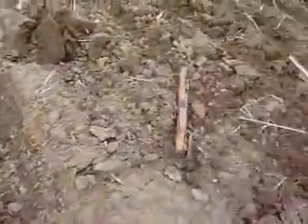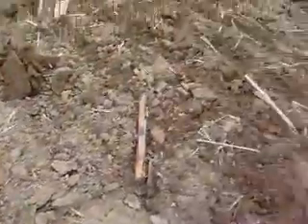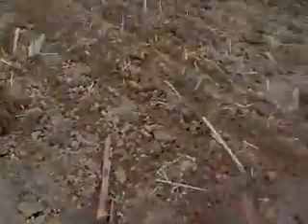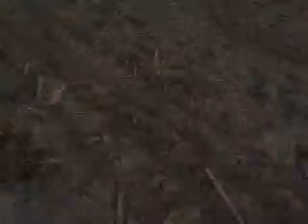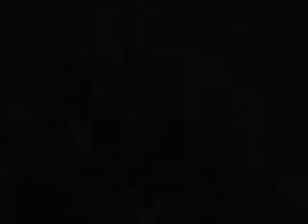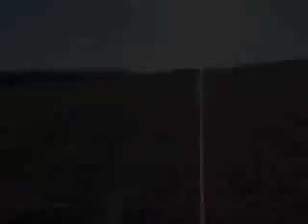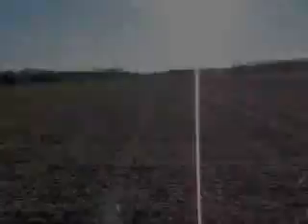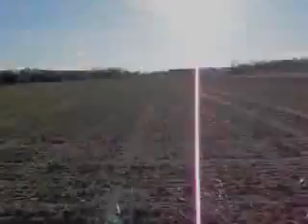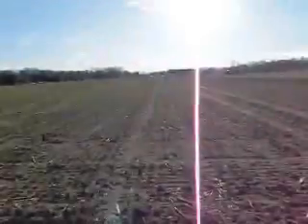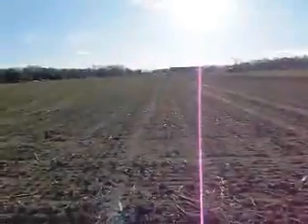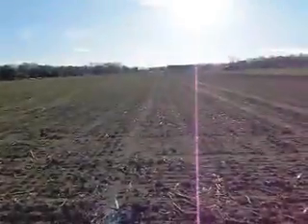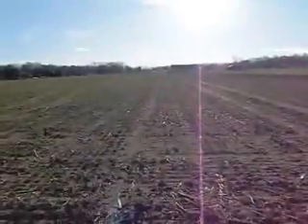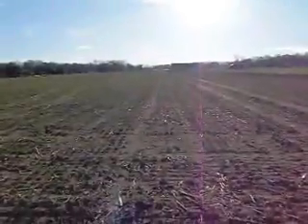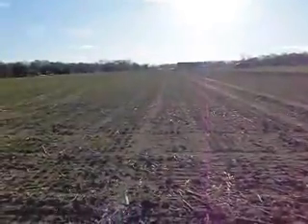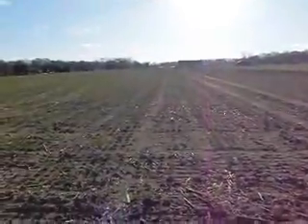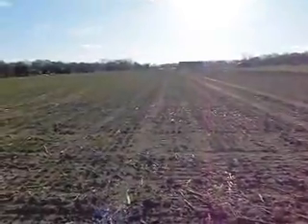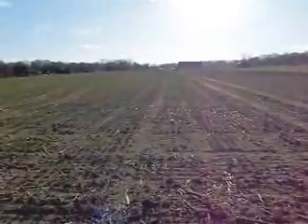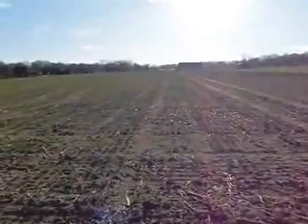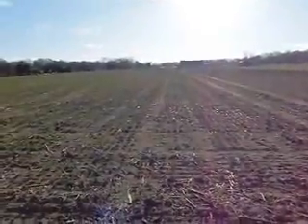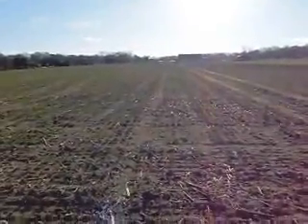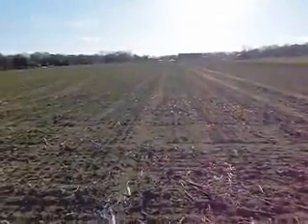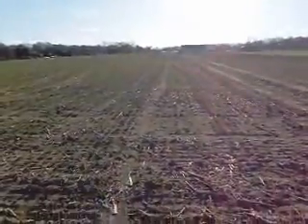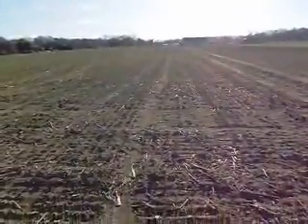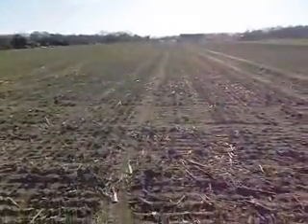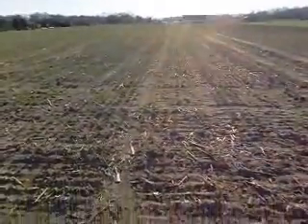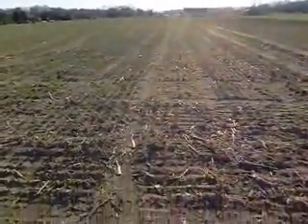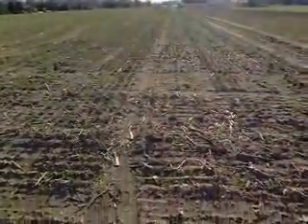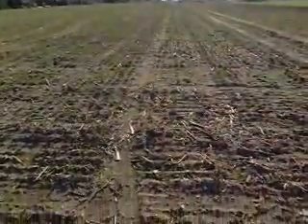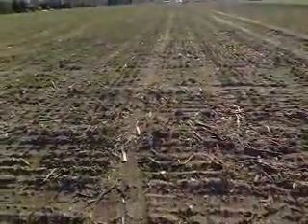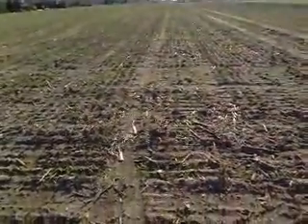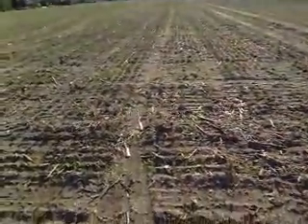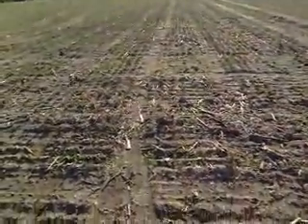It's a week after planting and the wheat has sprouted and it's off to a good start despite the late planting date.